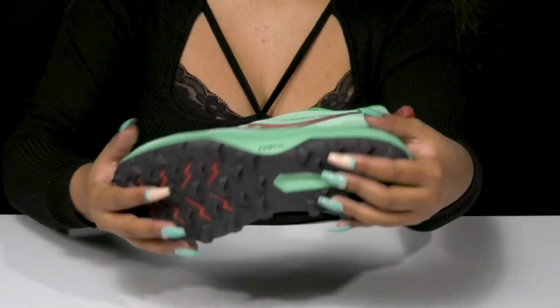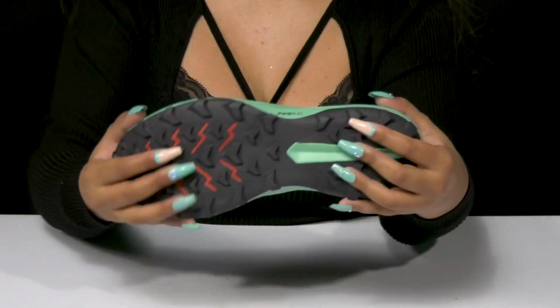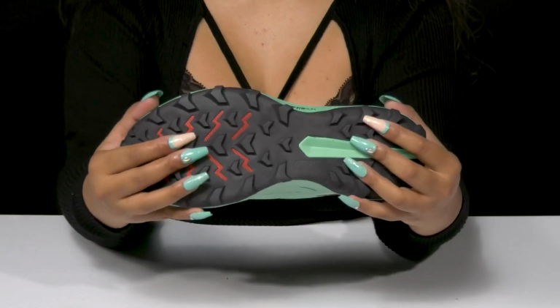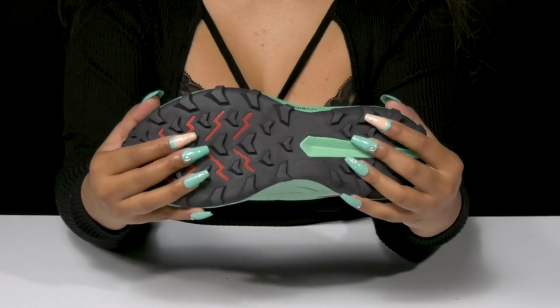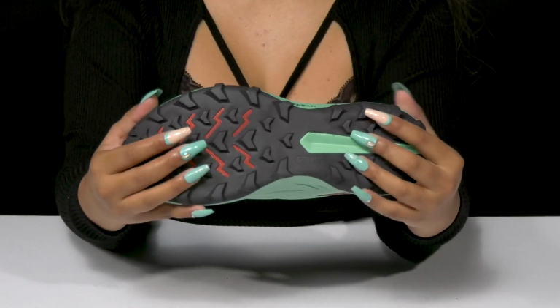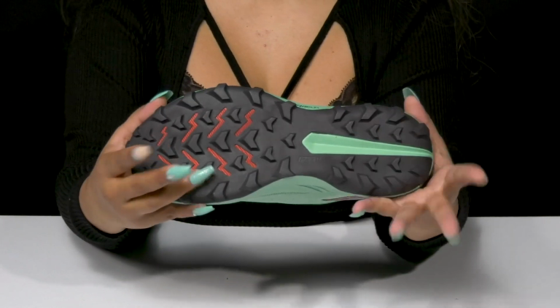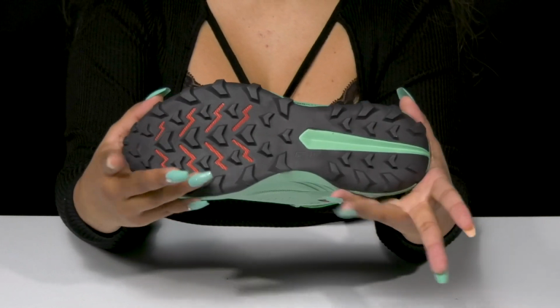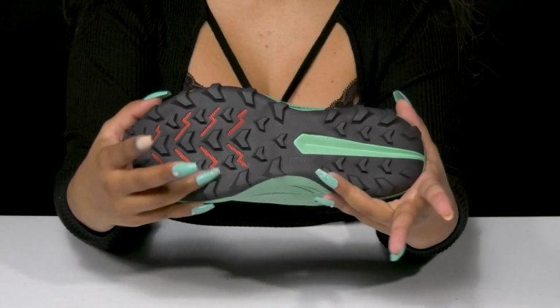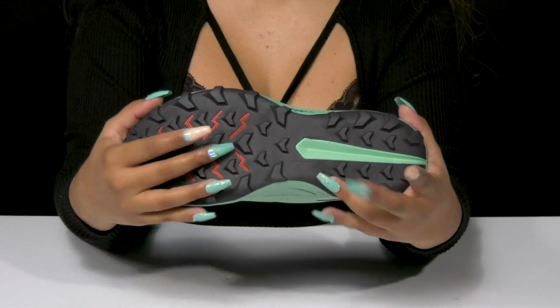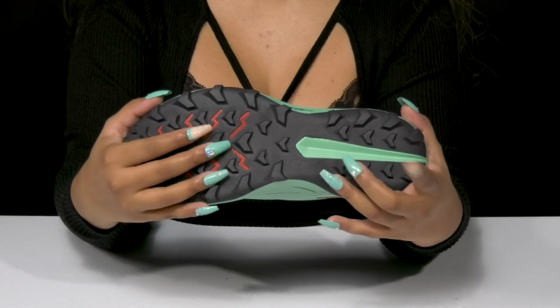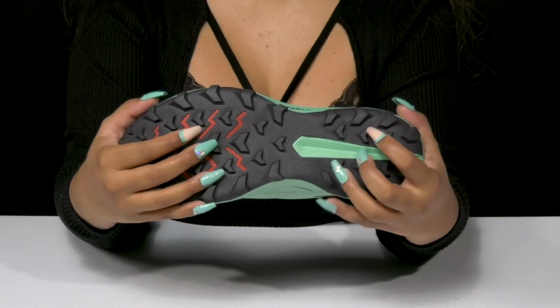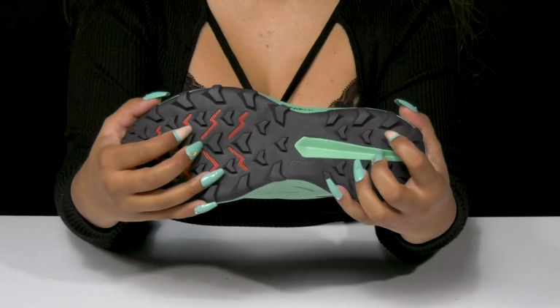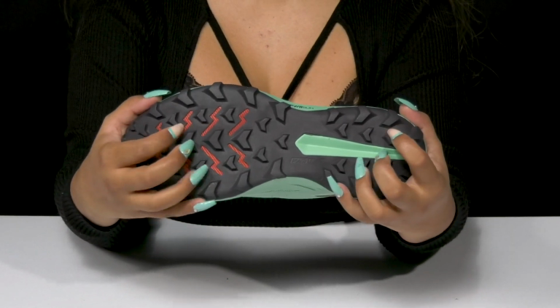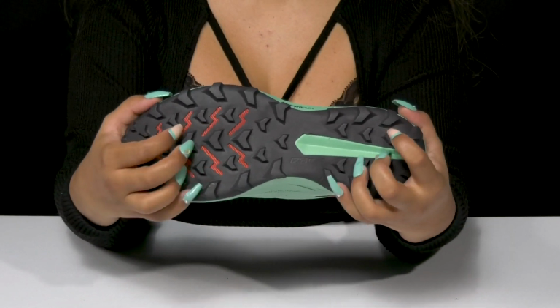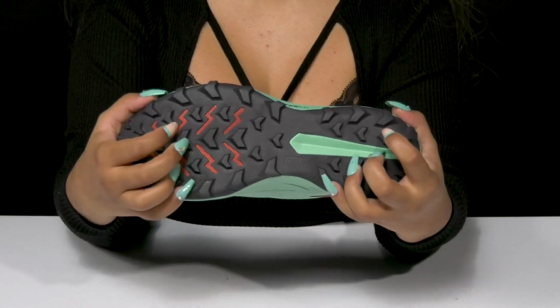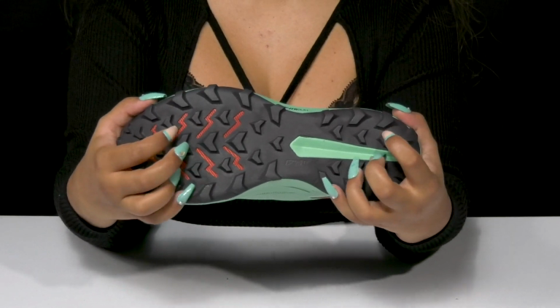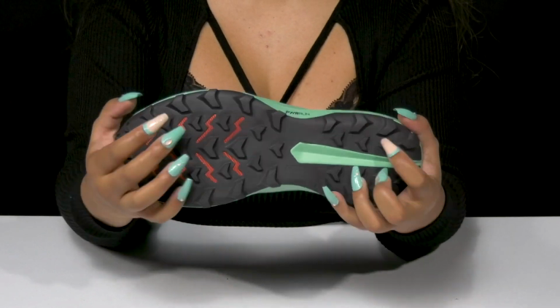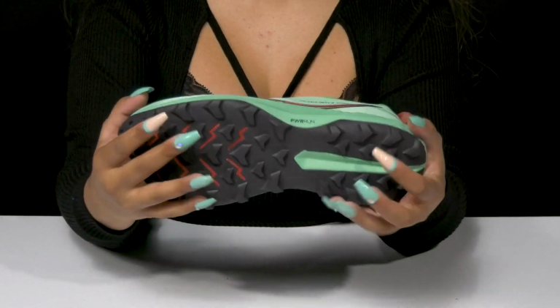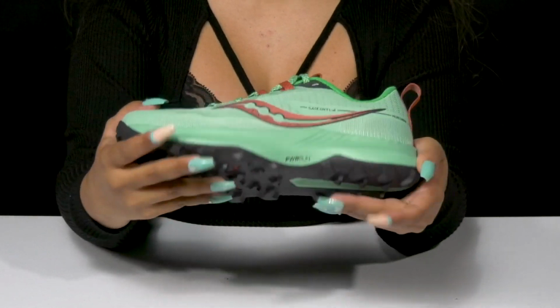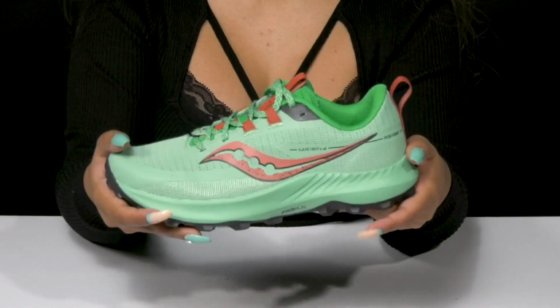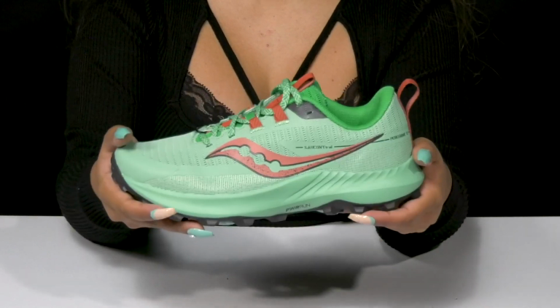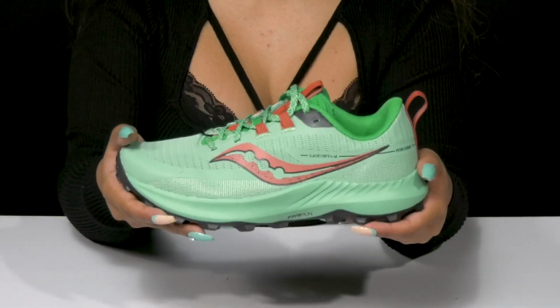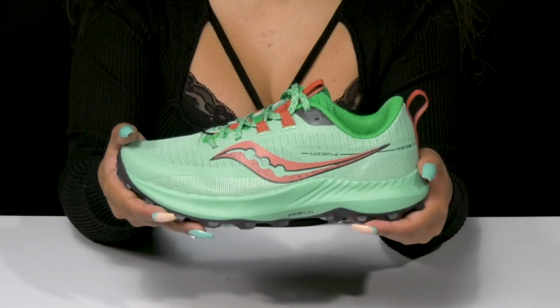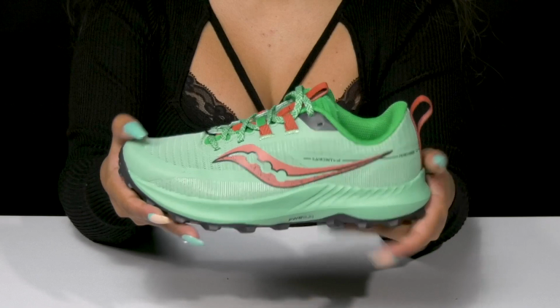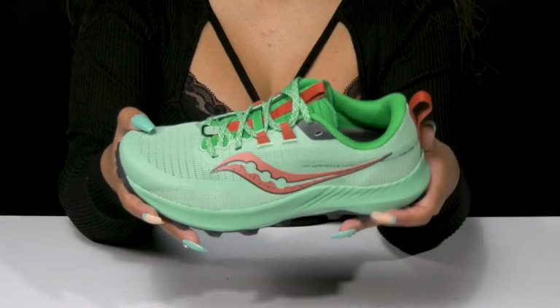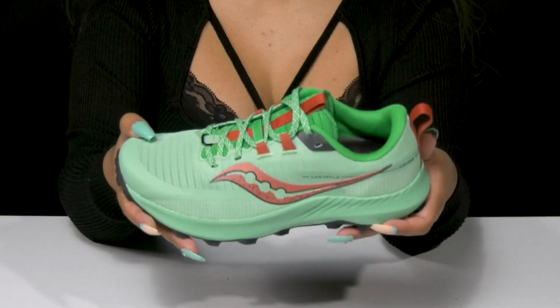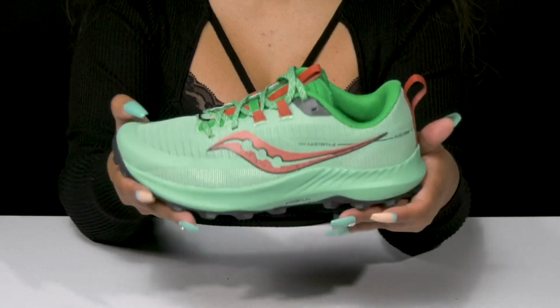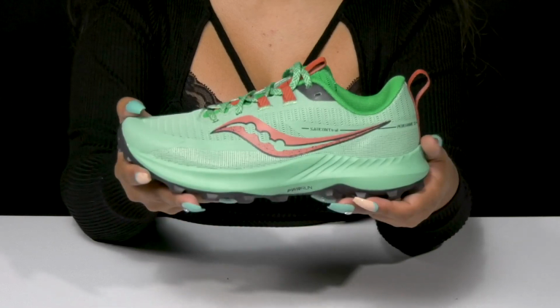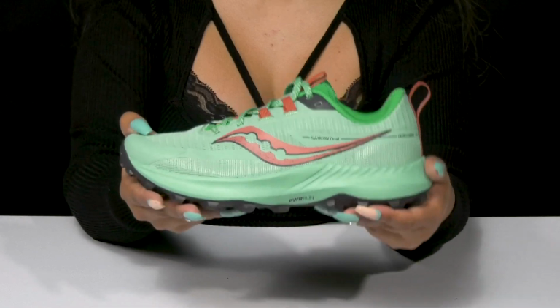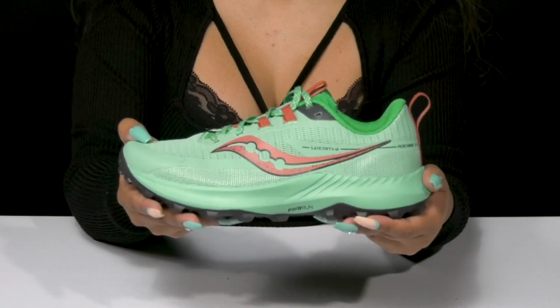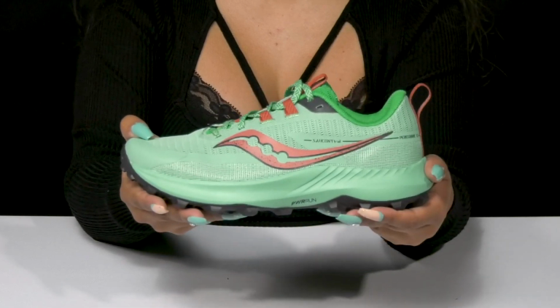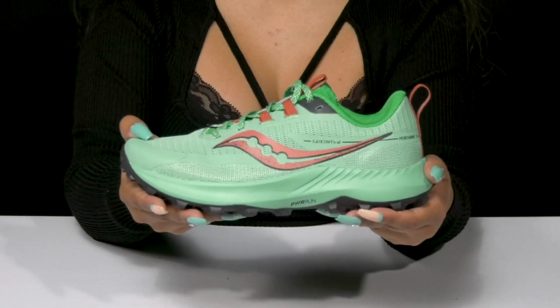The synthetic outsole has lugs to give you some added grip, and you can wear these on any of your runs.